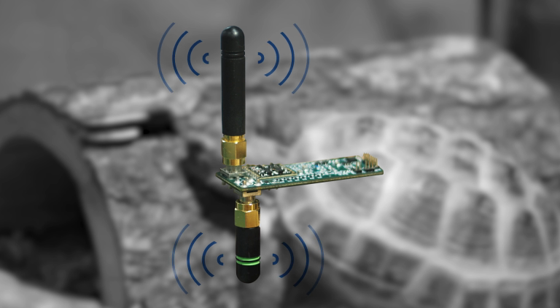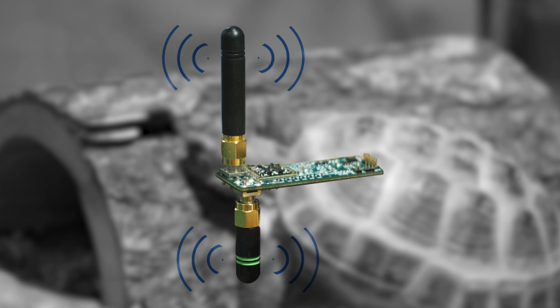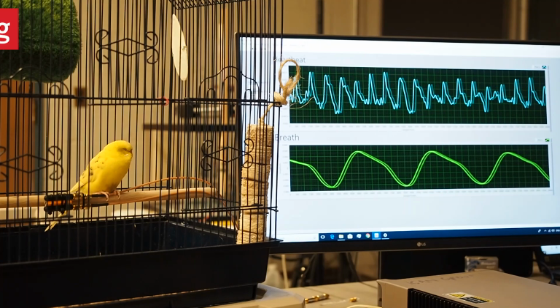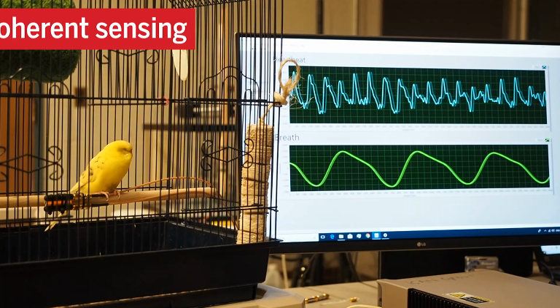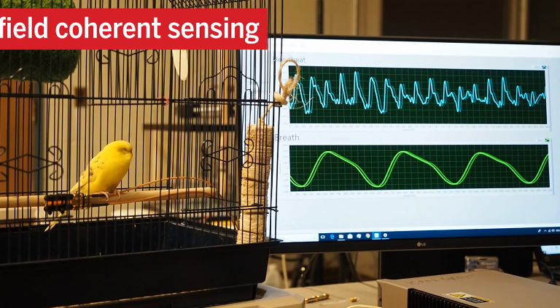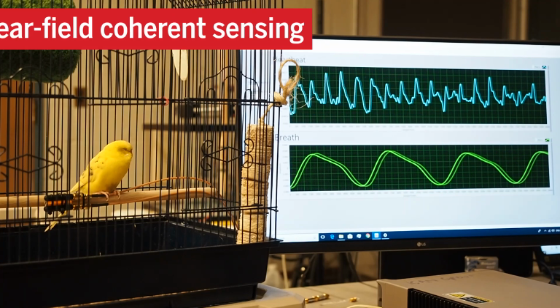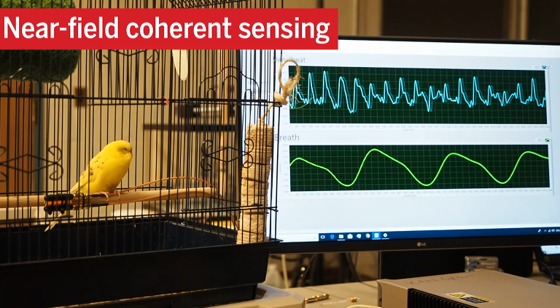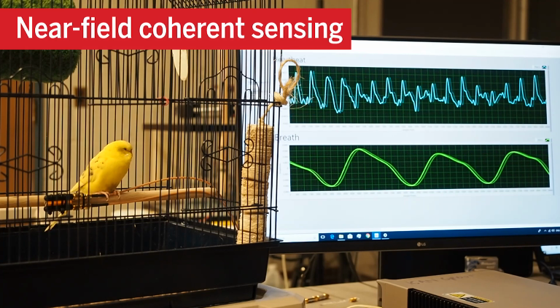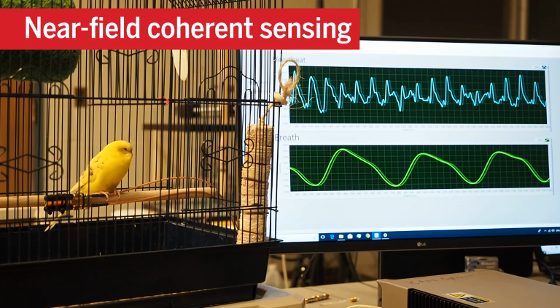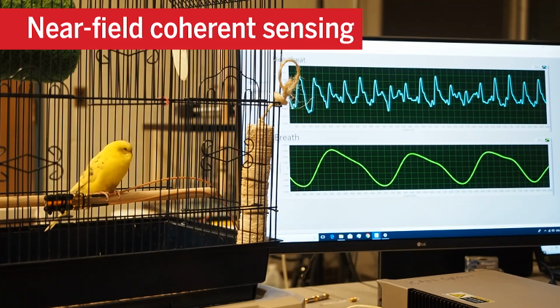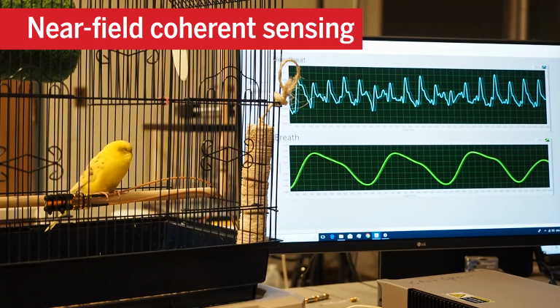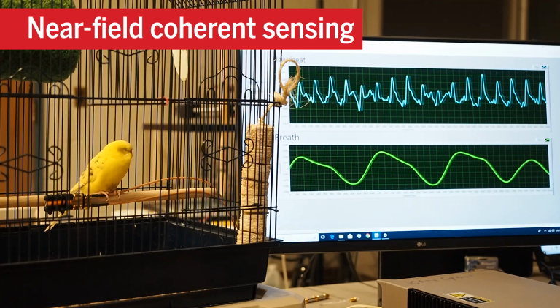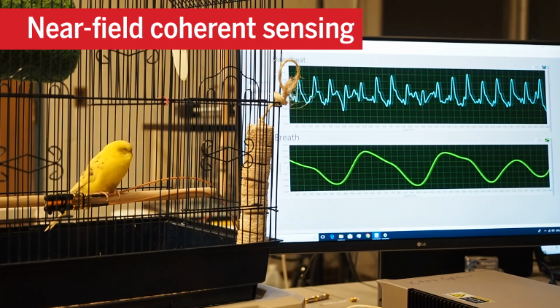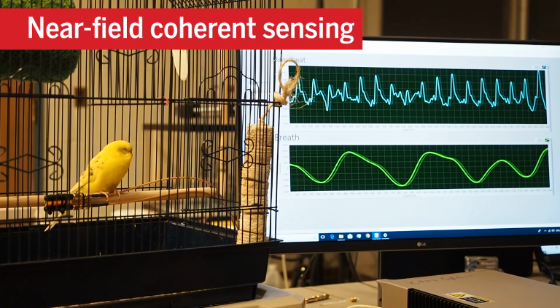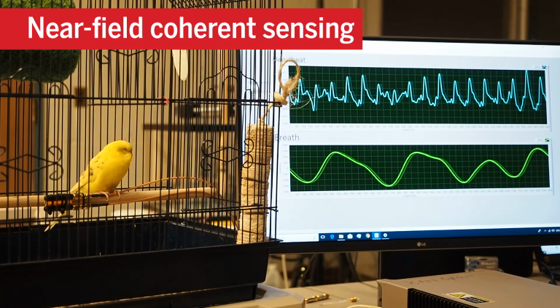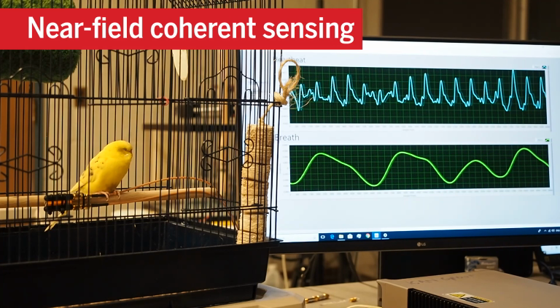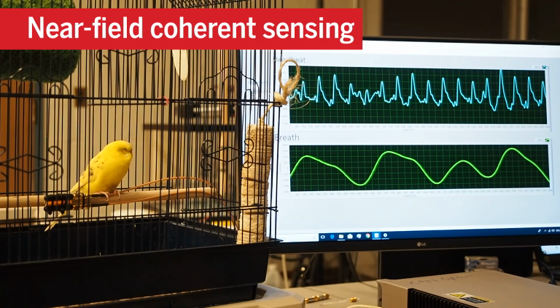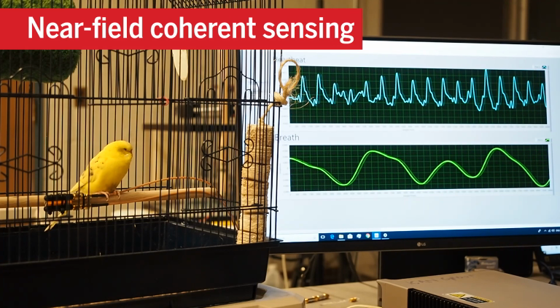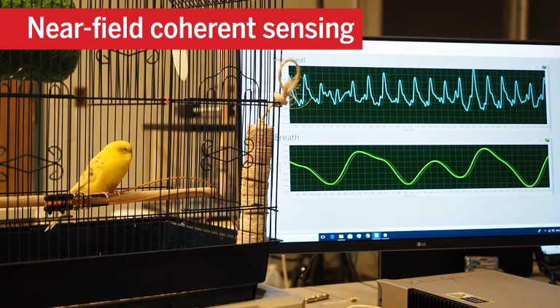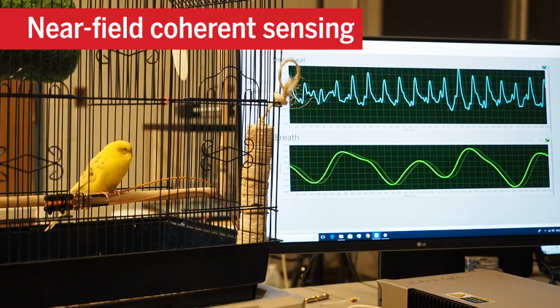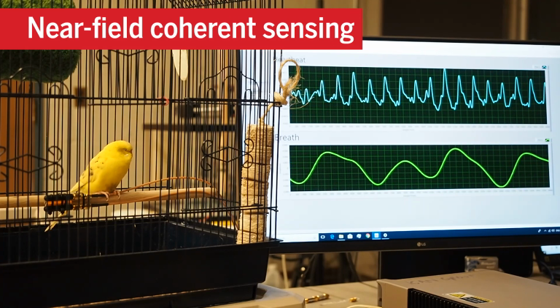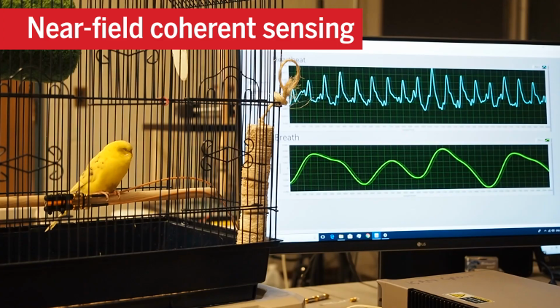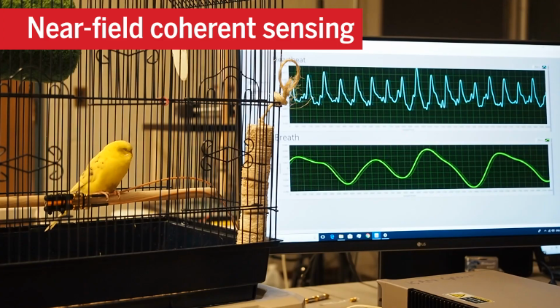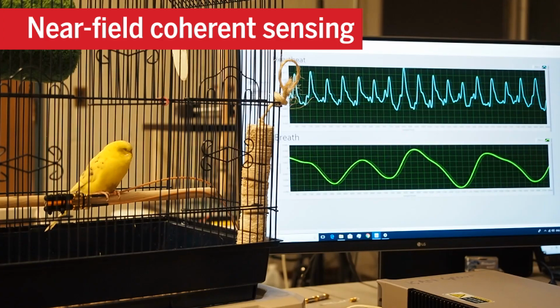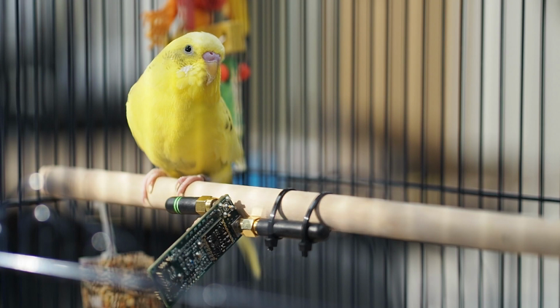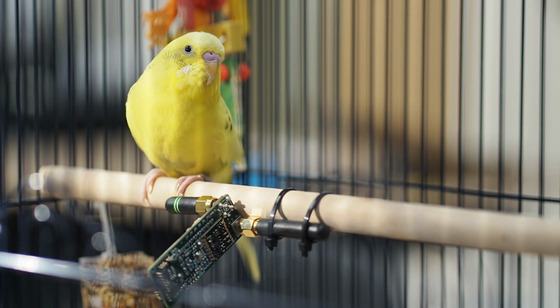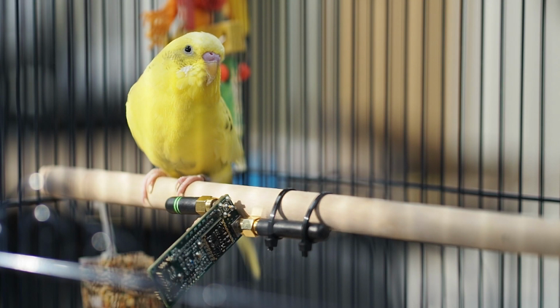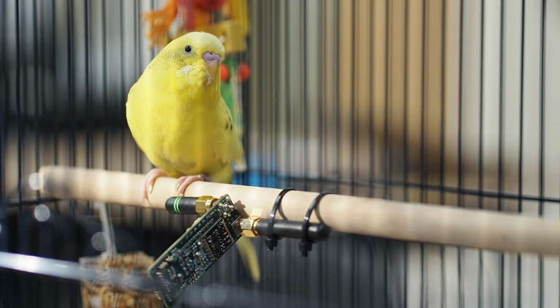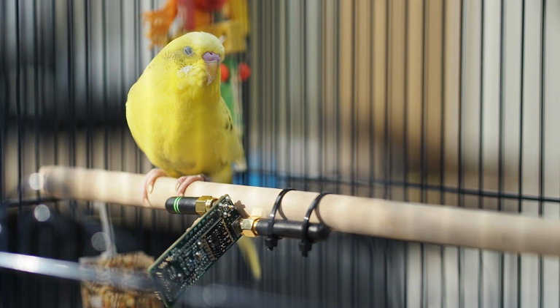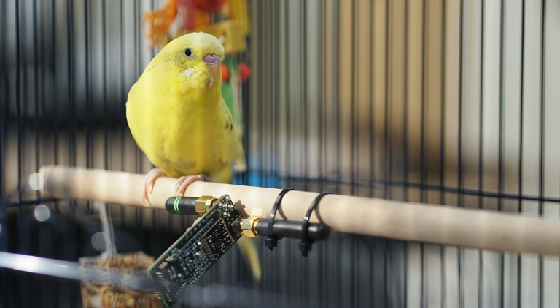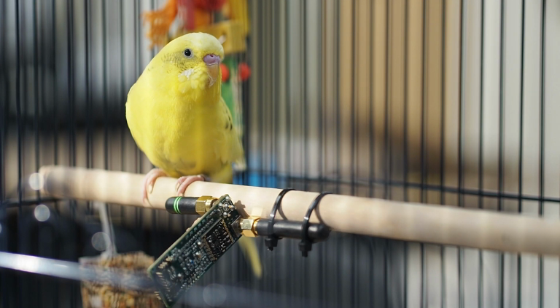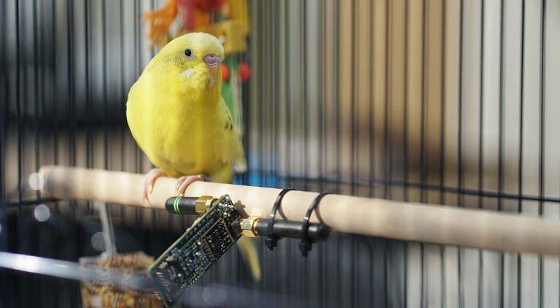The device uses near-field coherent sensing to read pulse, heart rate, and breathing, all without touching the animal.